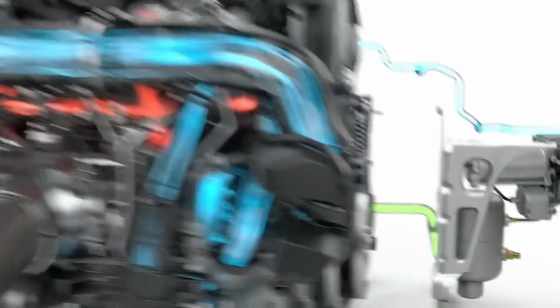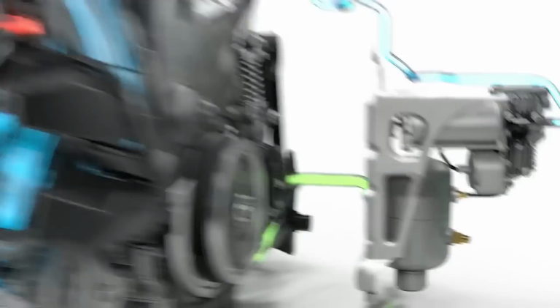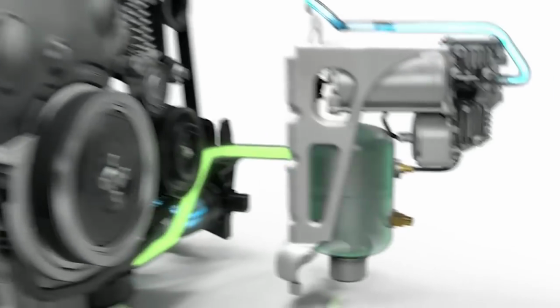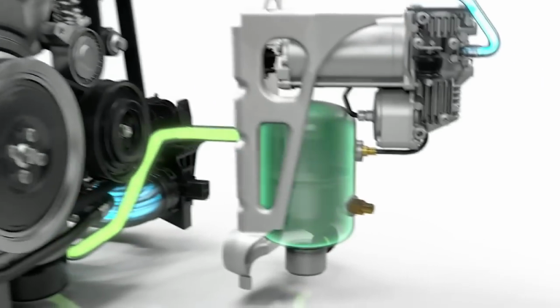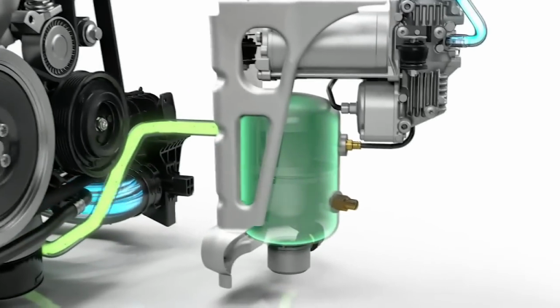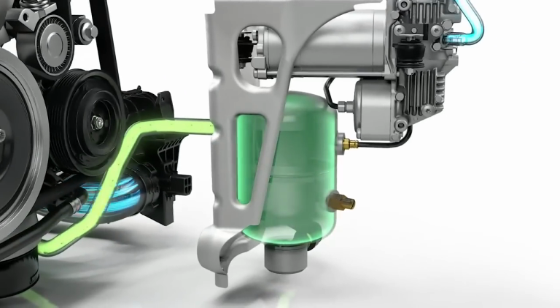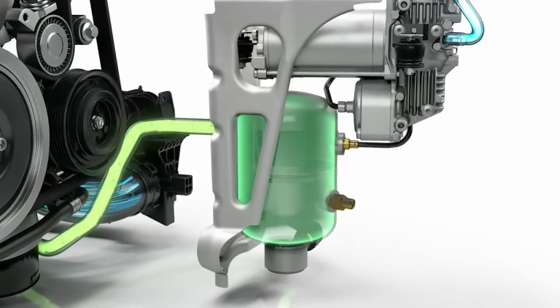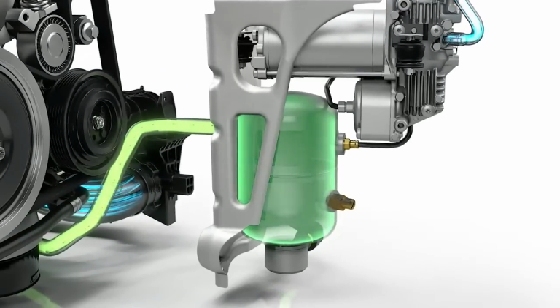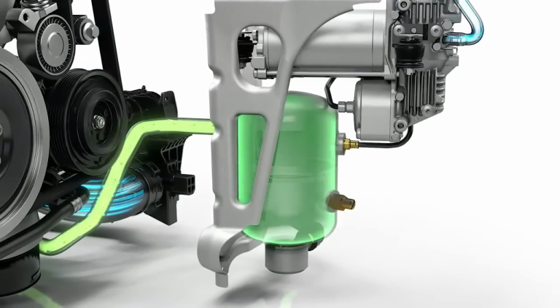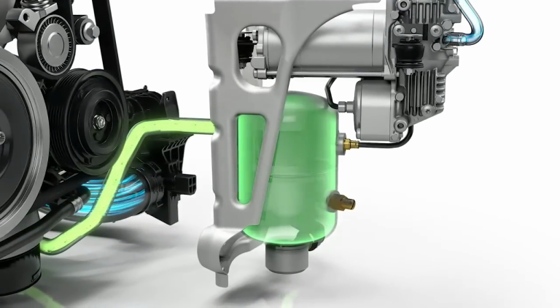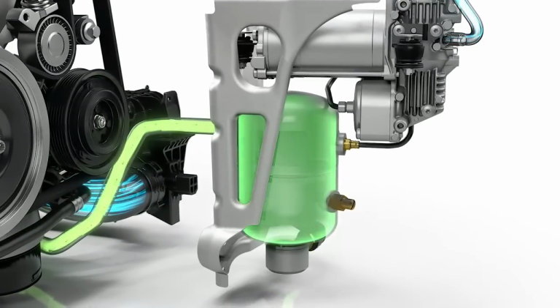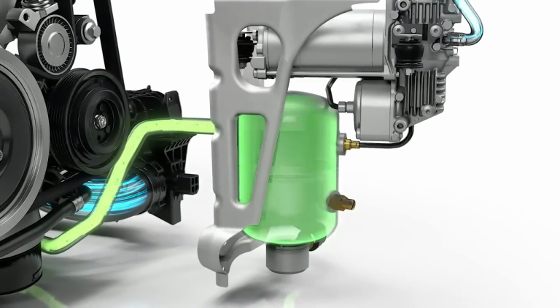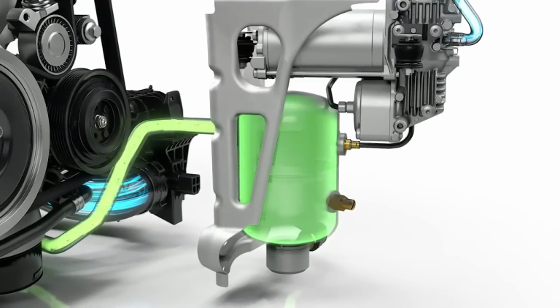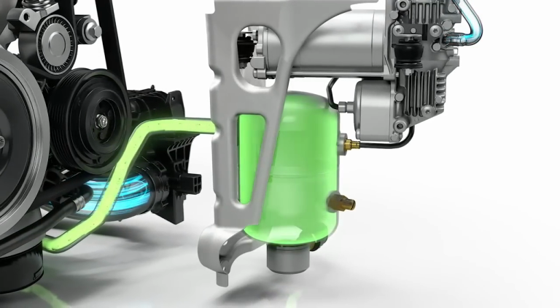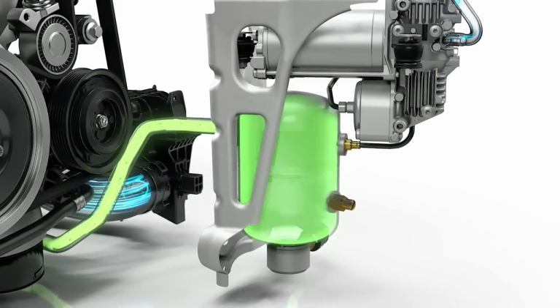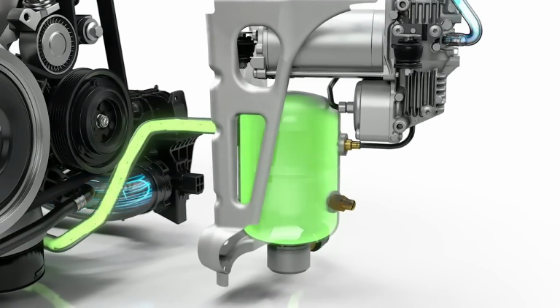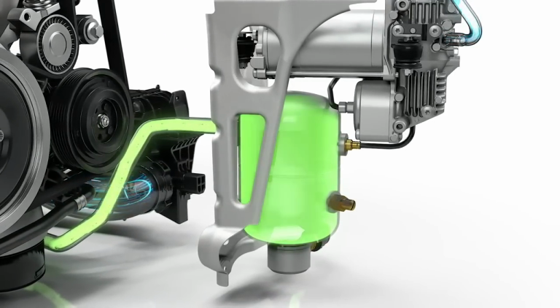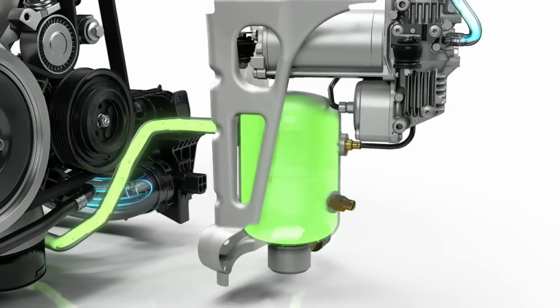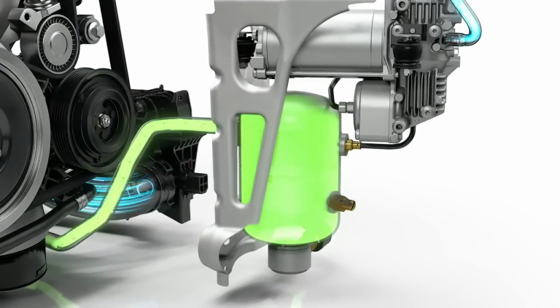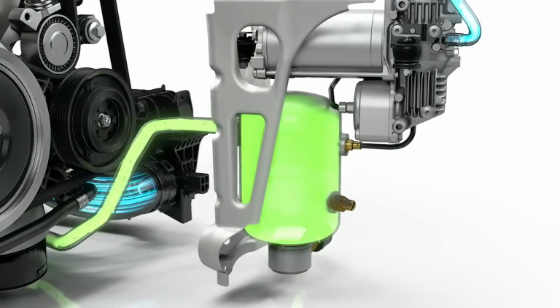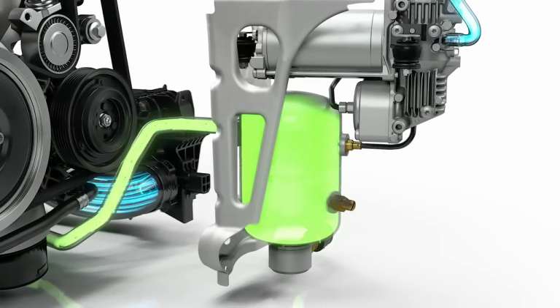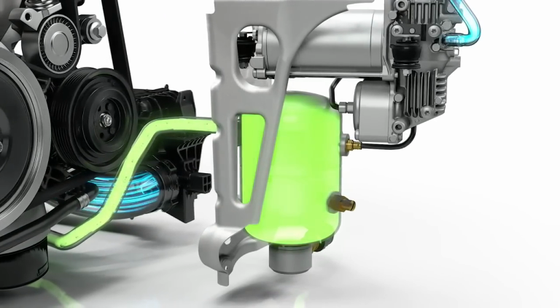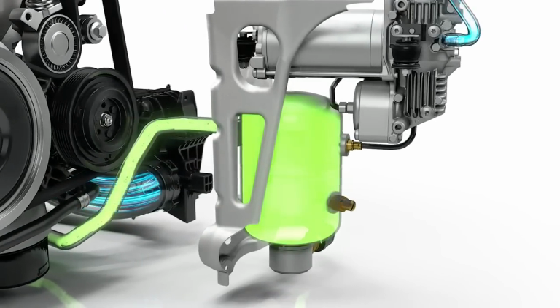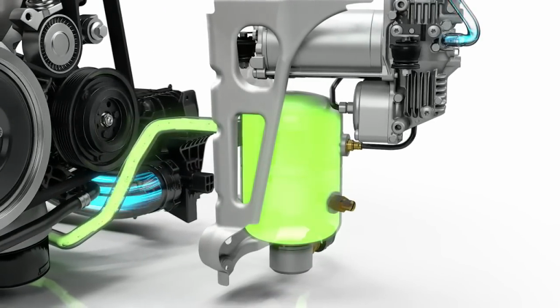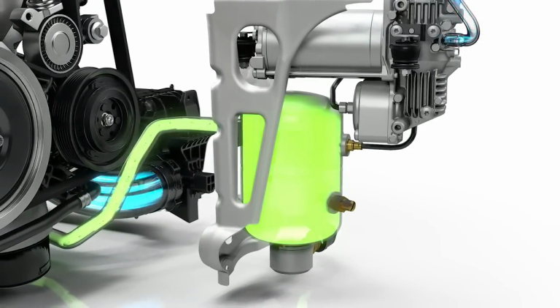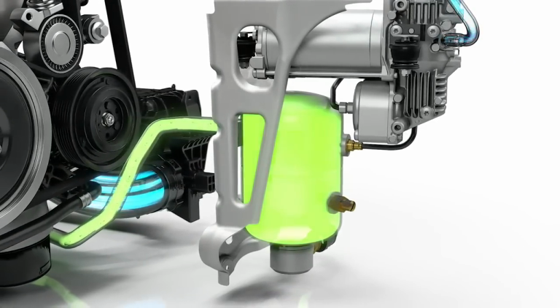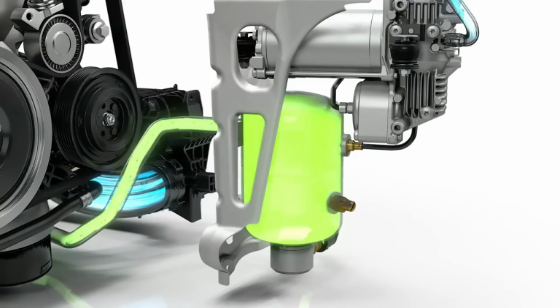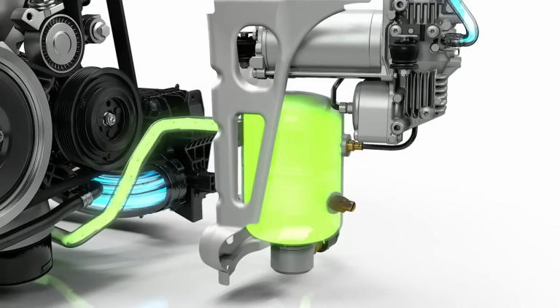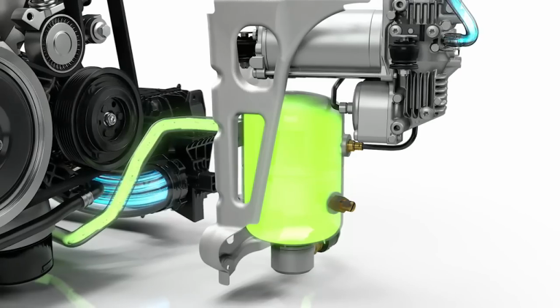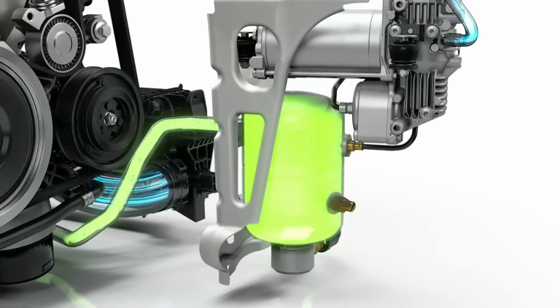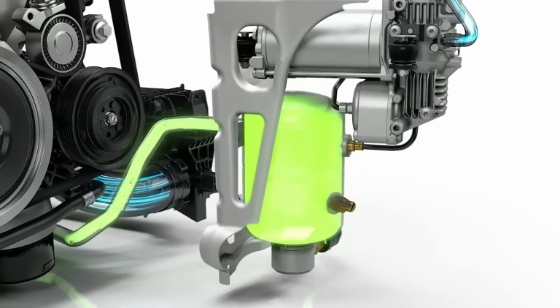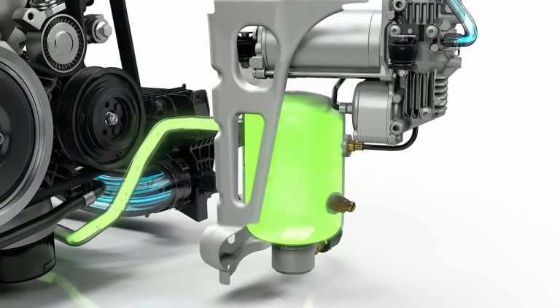The air in the tank is topped up automatically, making sure that PowerPulse is always ready to deliver a new boost.